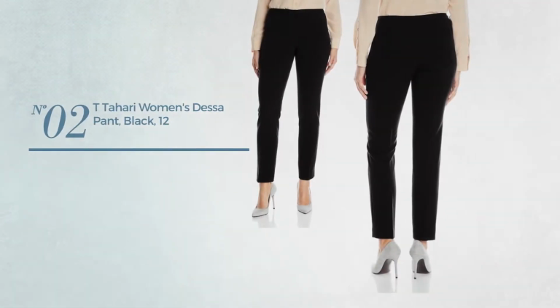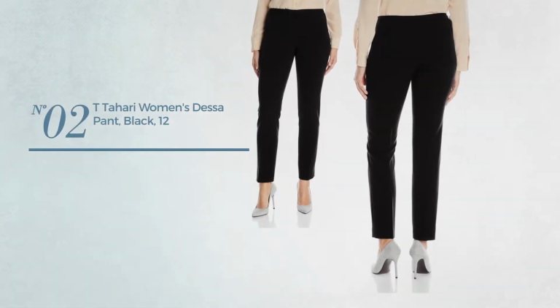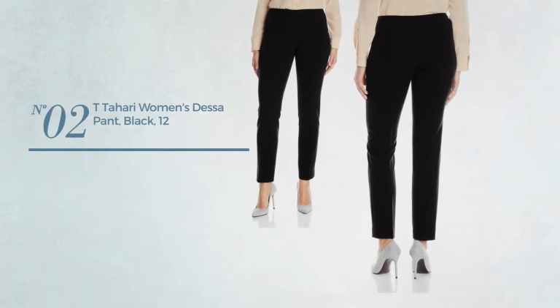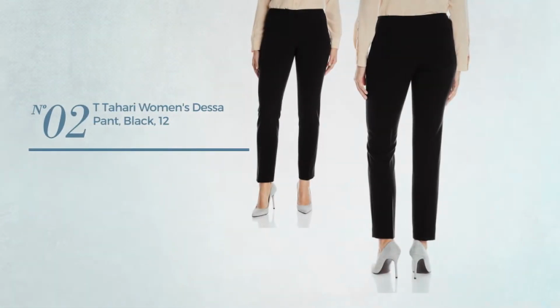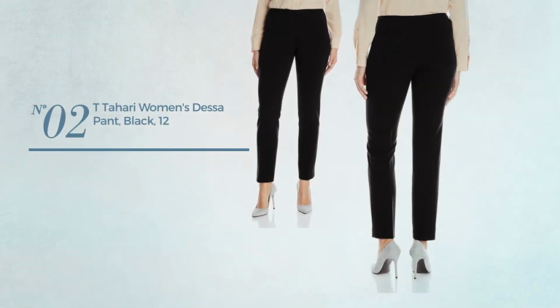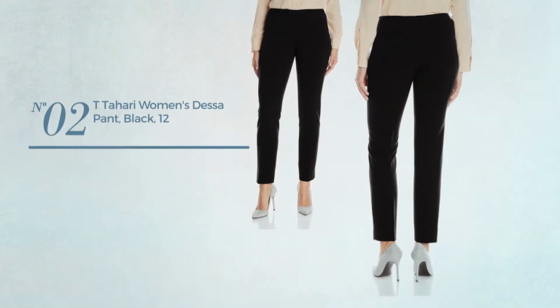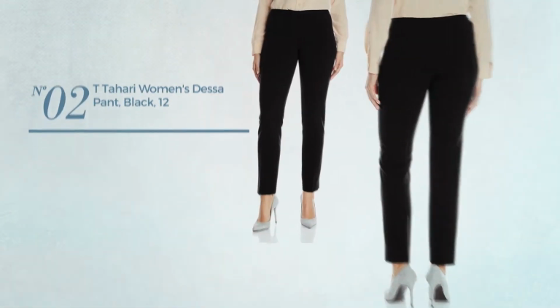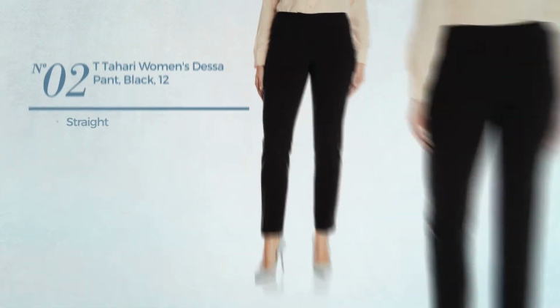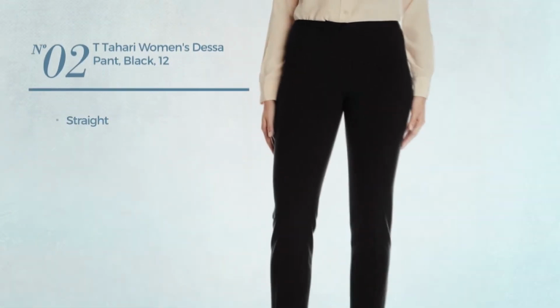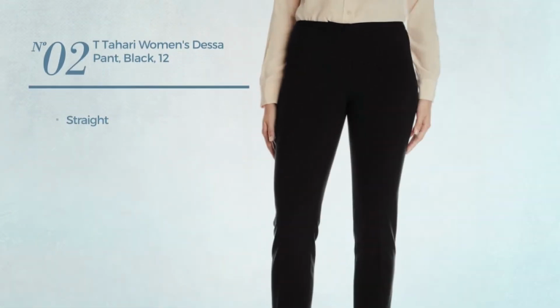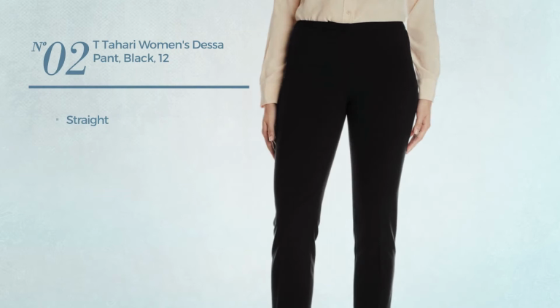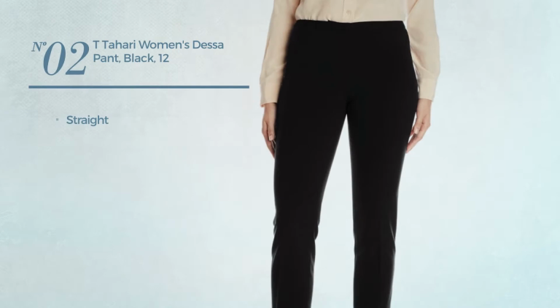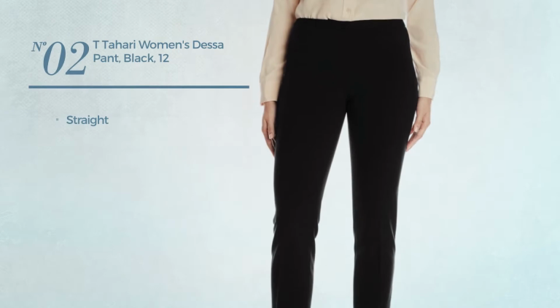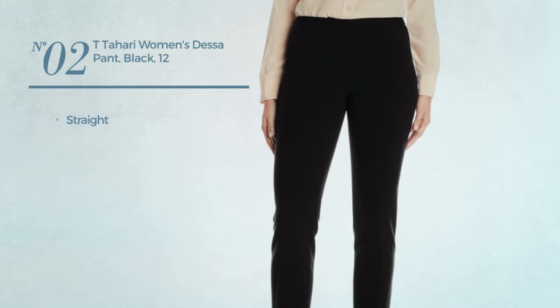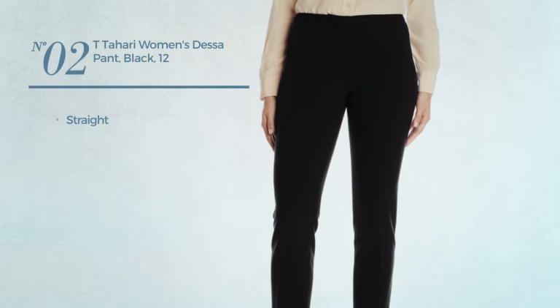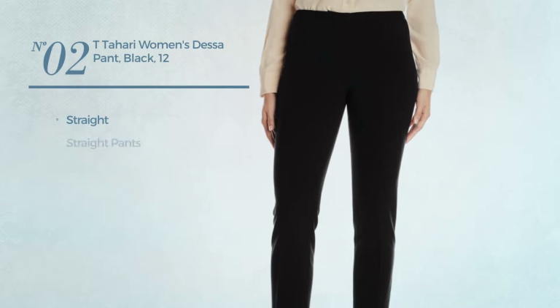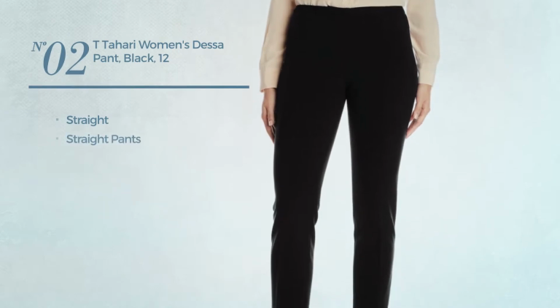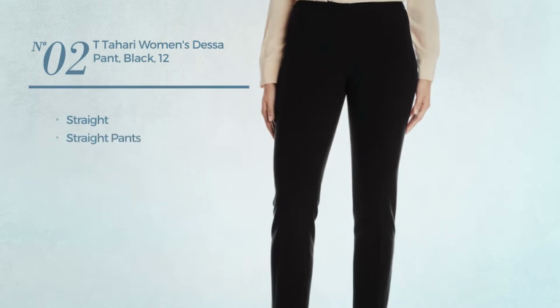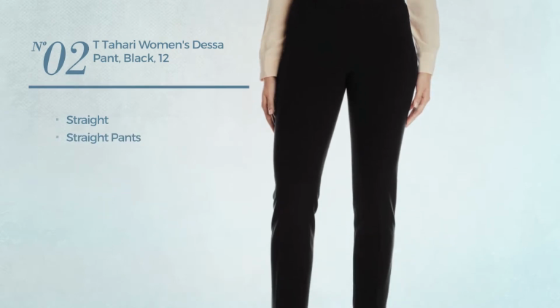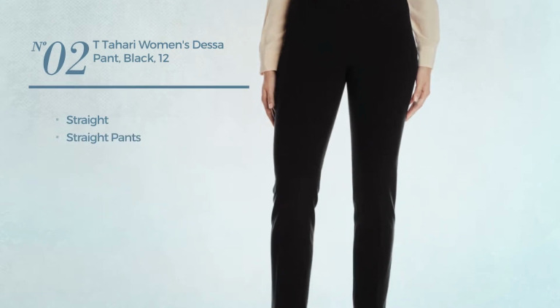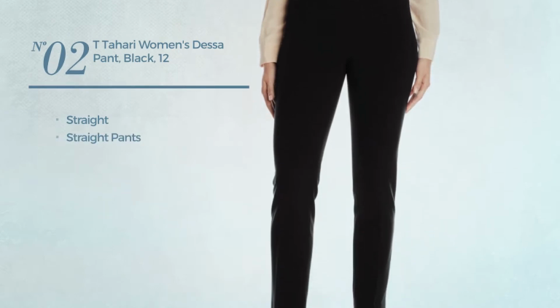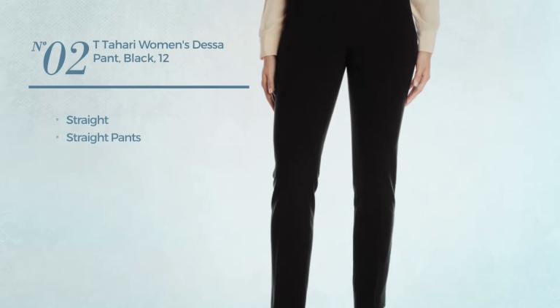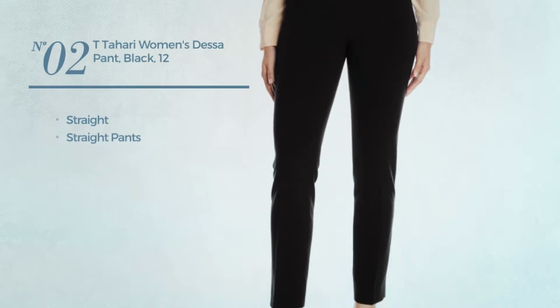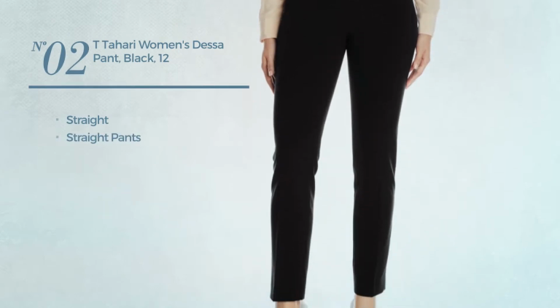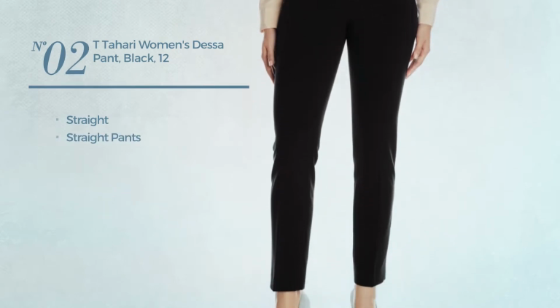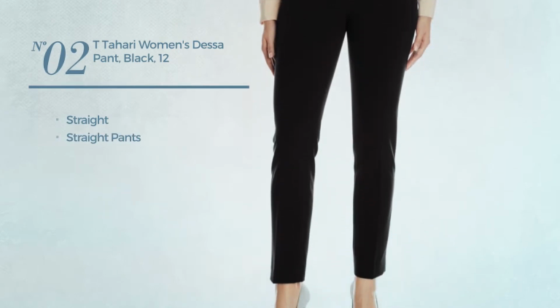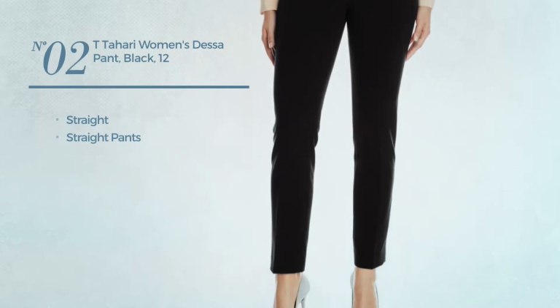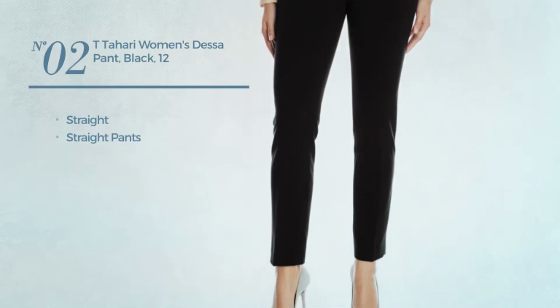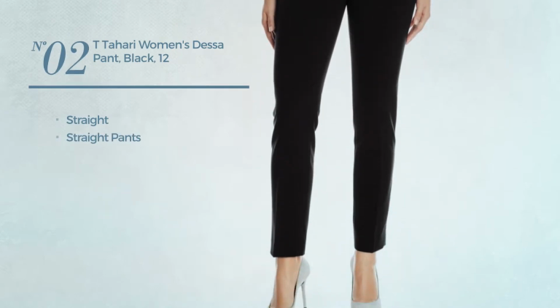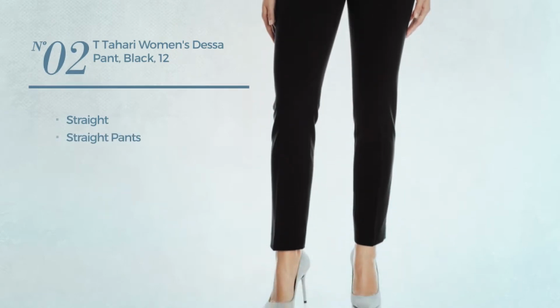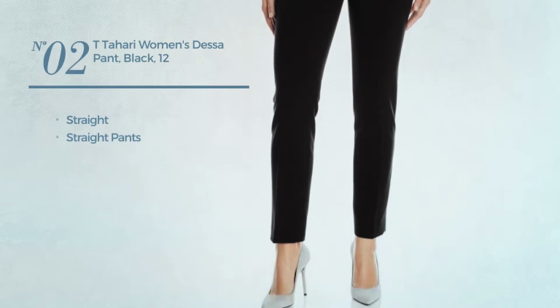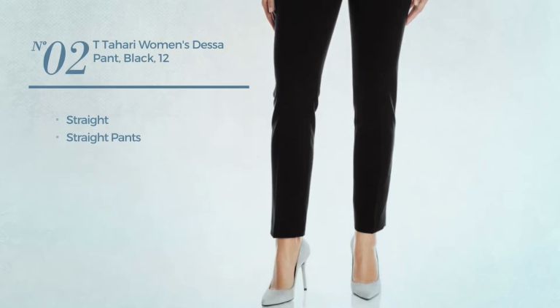Number 2, a straight garment with straight pants. Available in 2 more colors.